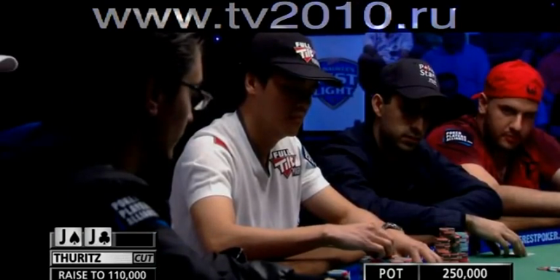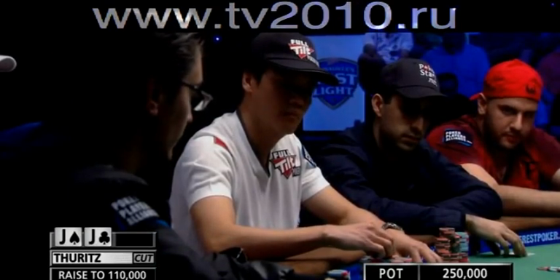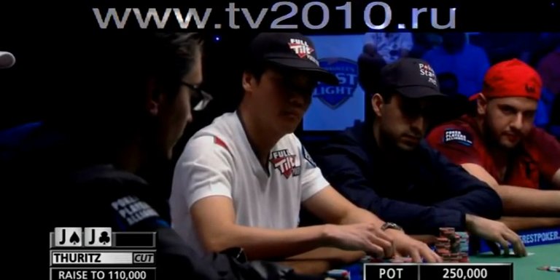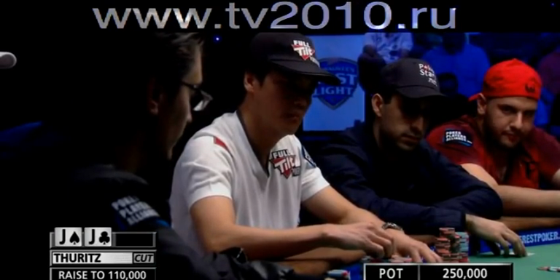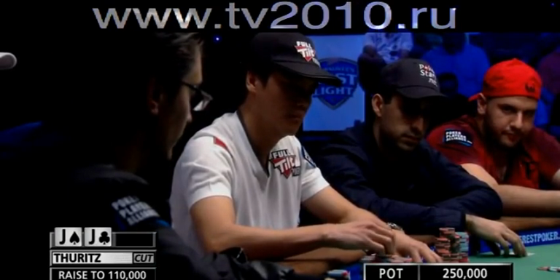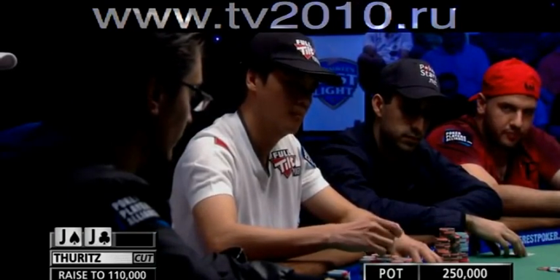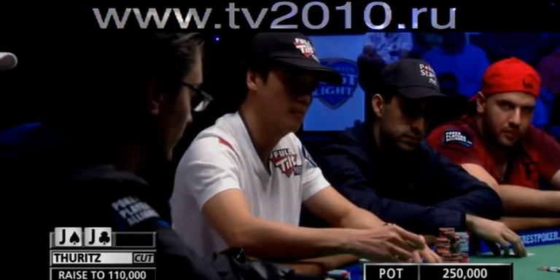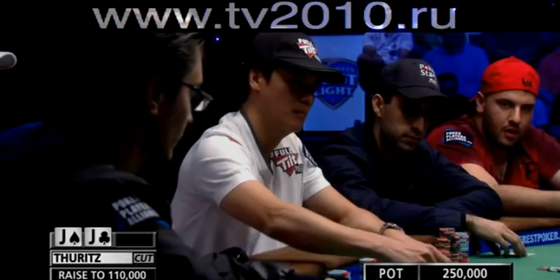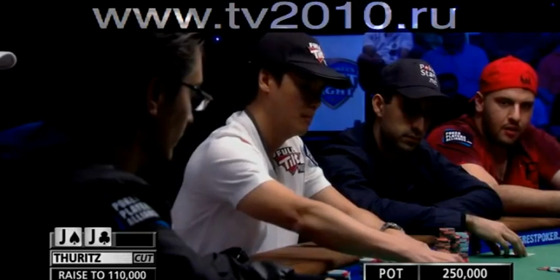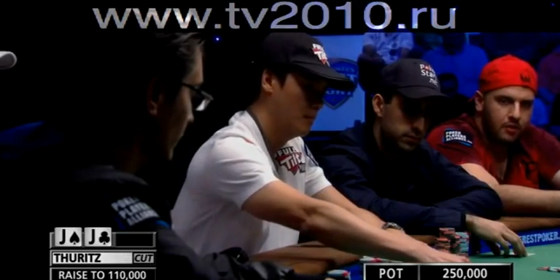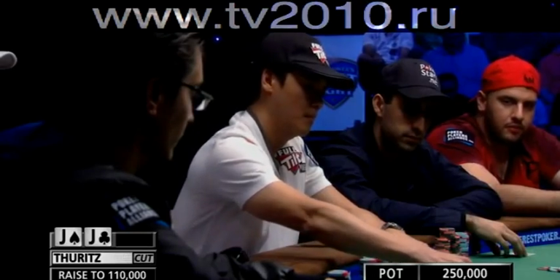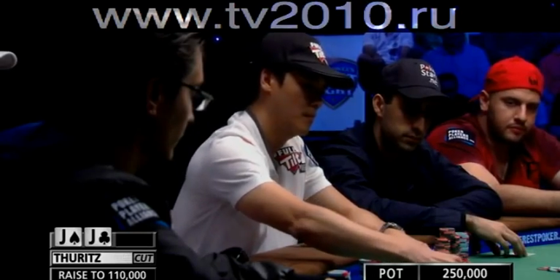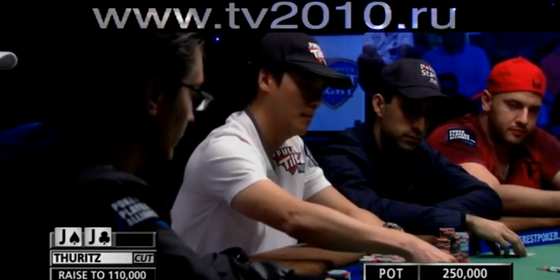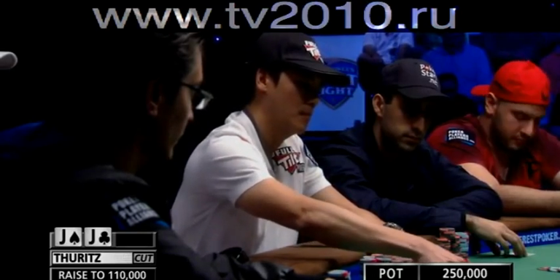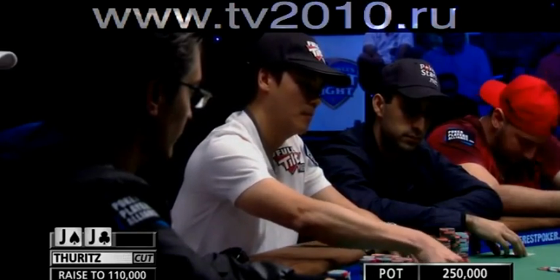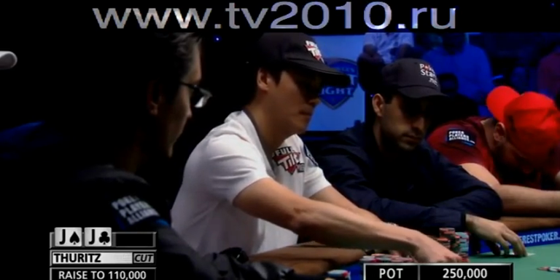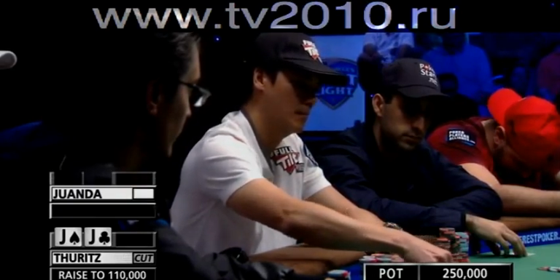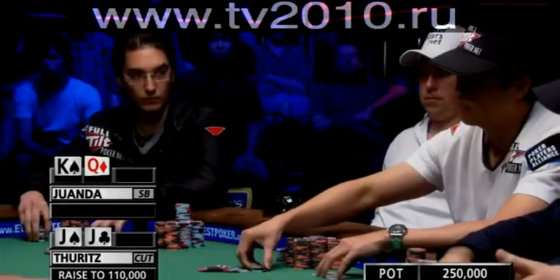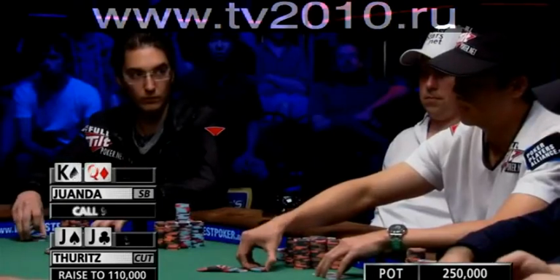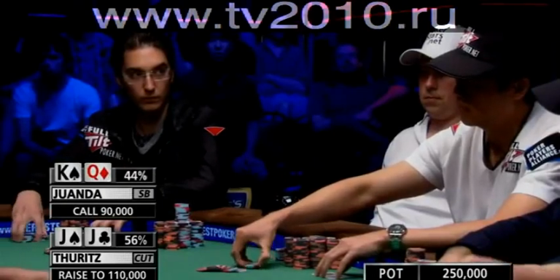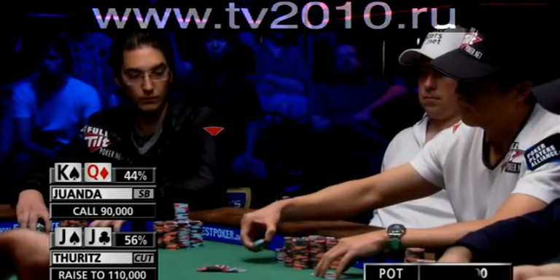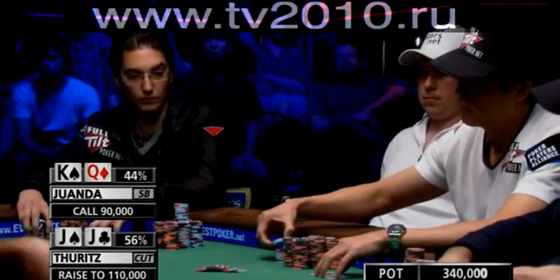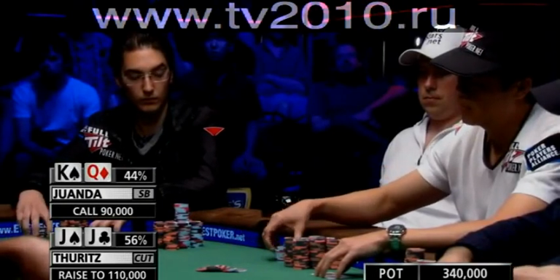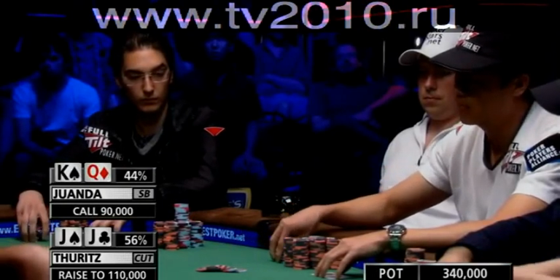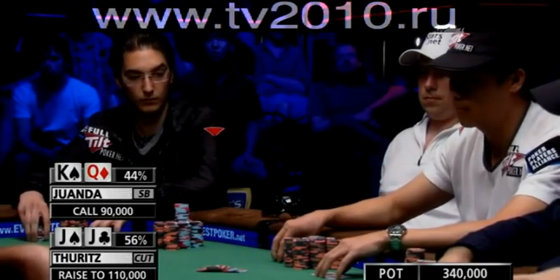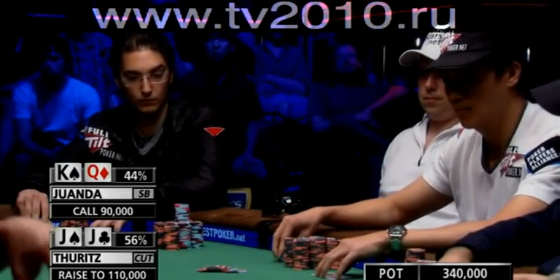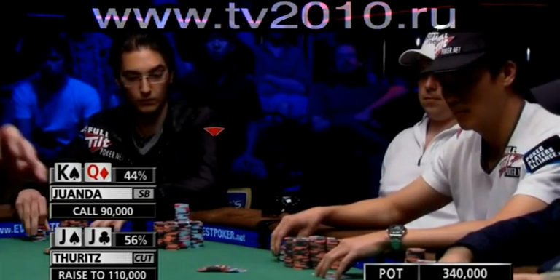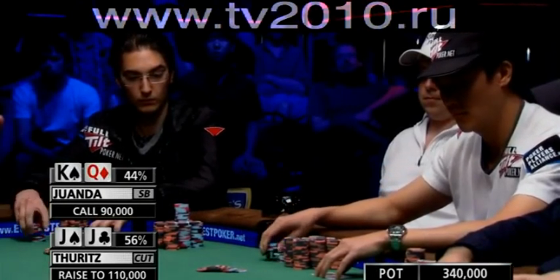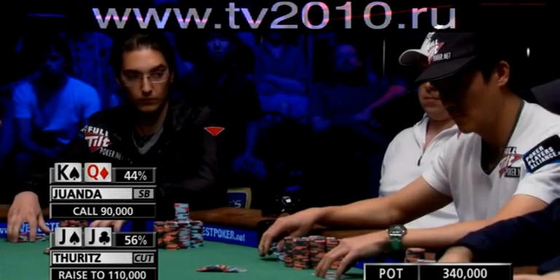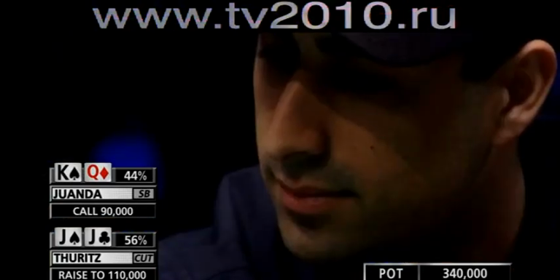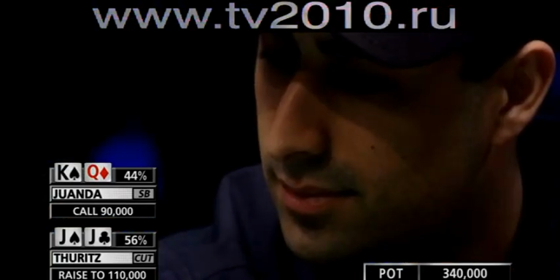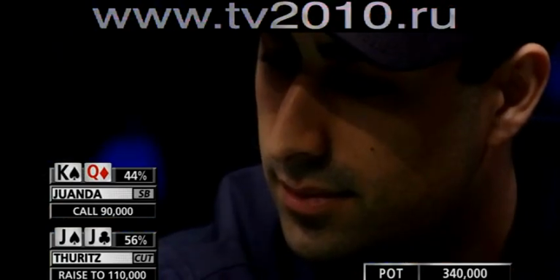Juanda, in the small blind, has already invested $20,000 in the pot, and he'll put $90,000 more in and make the call.